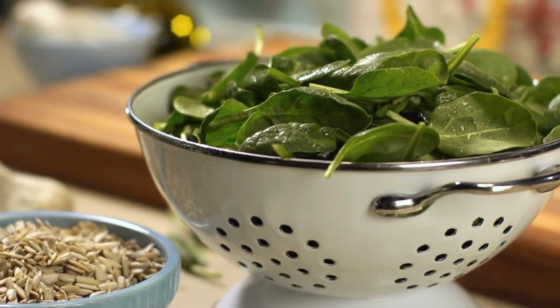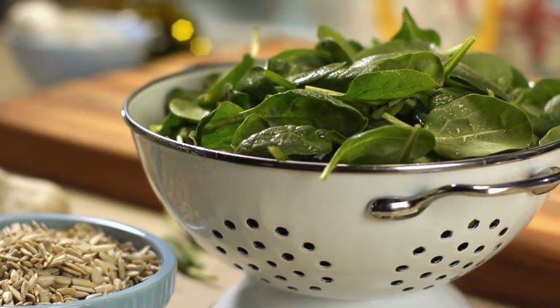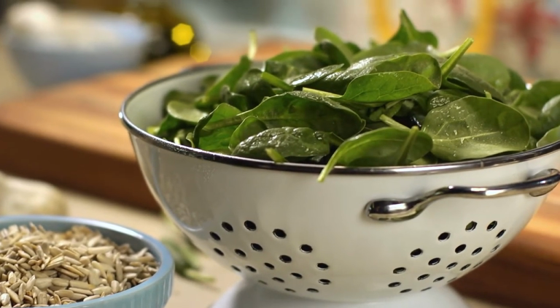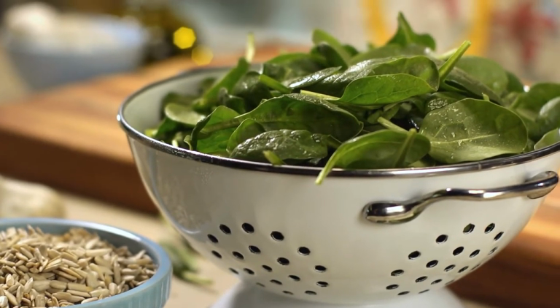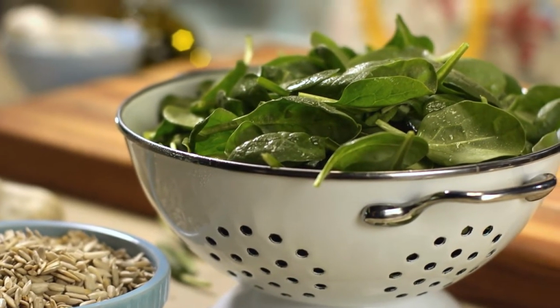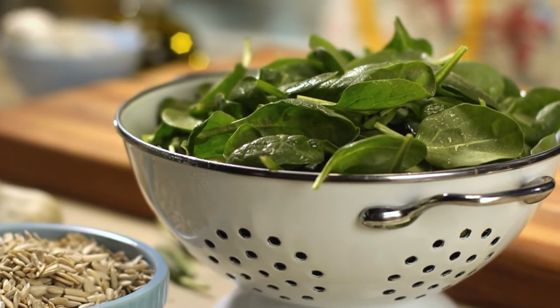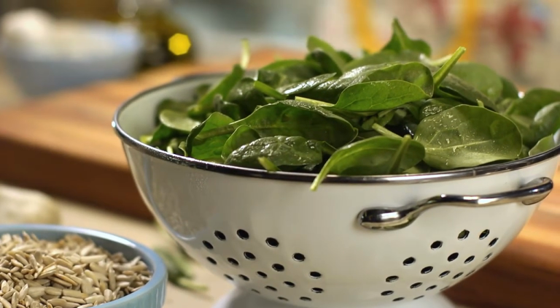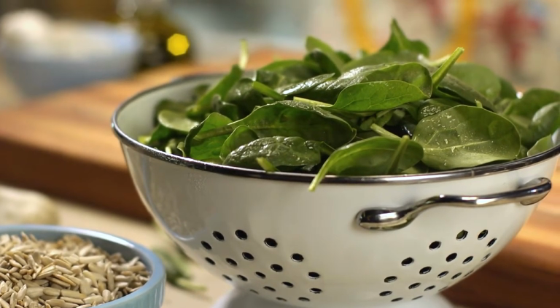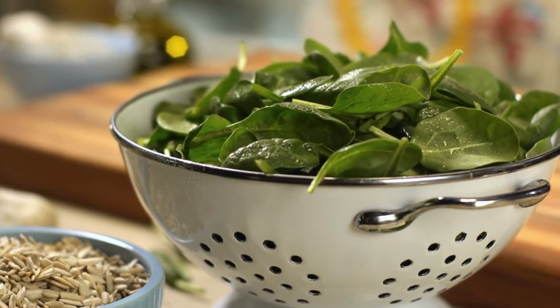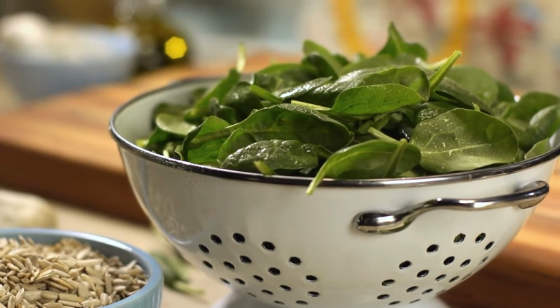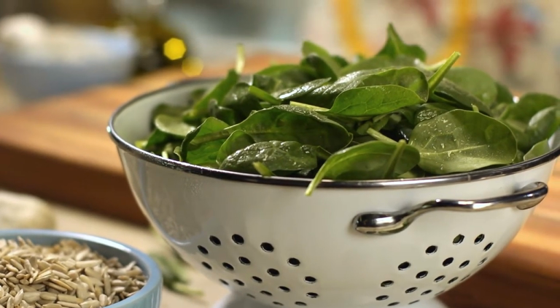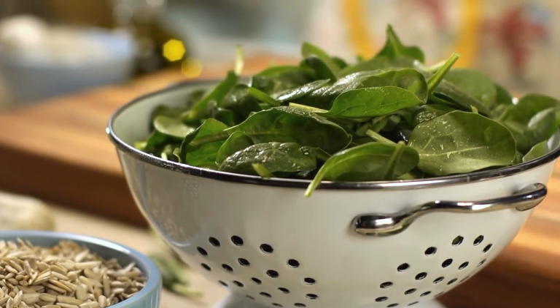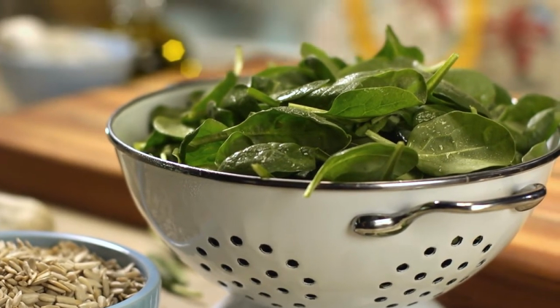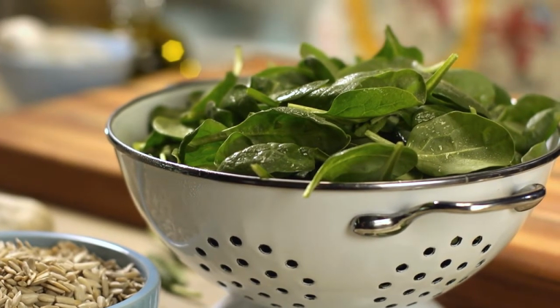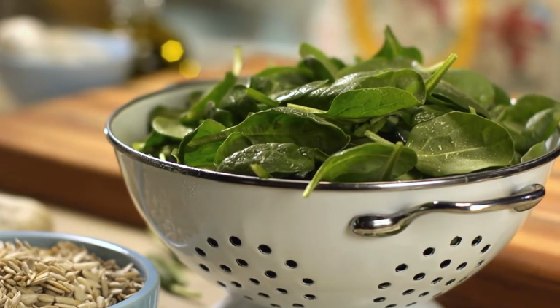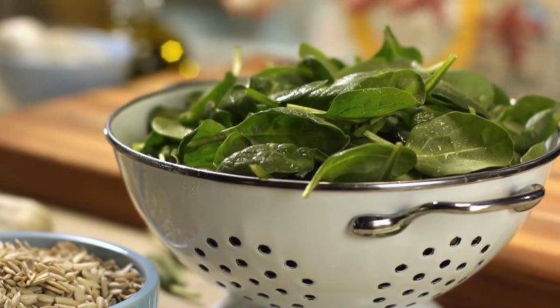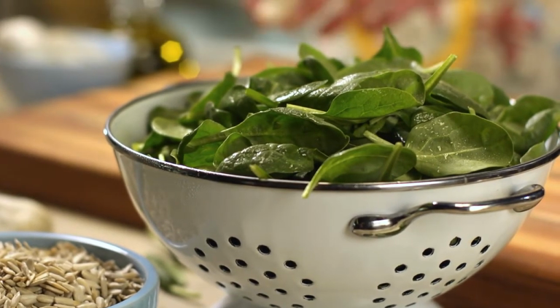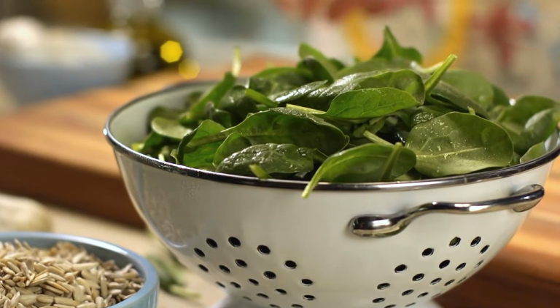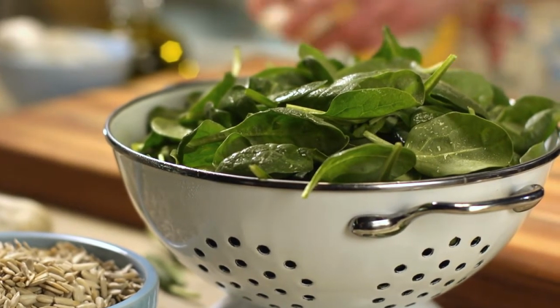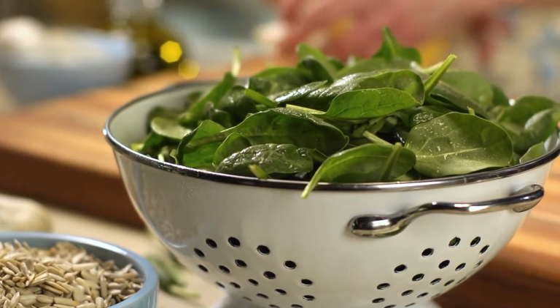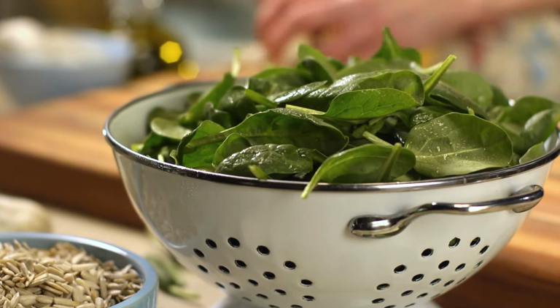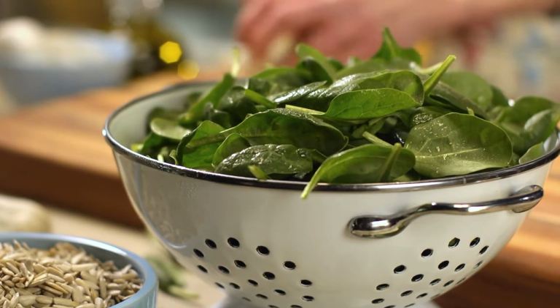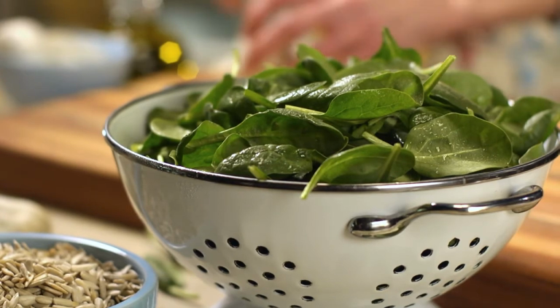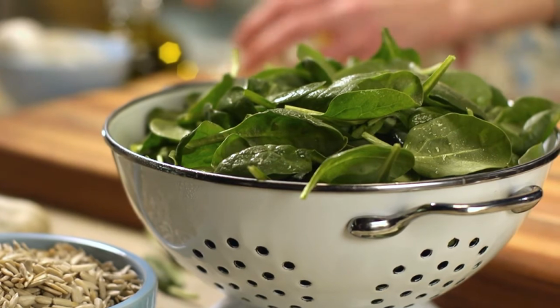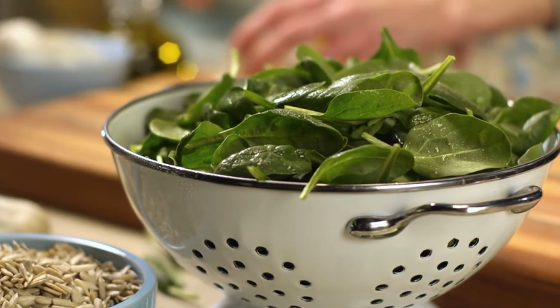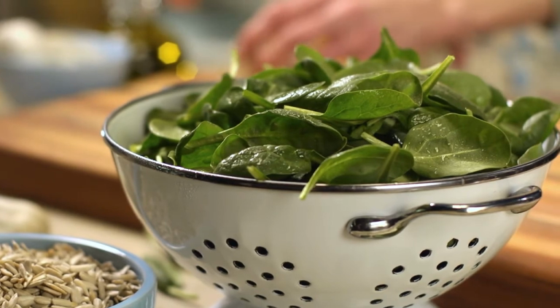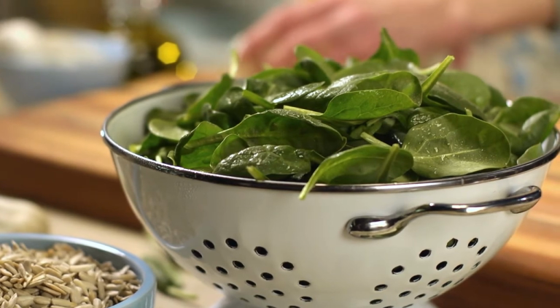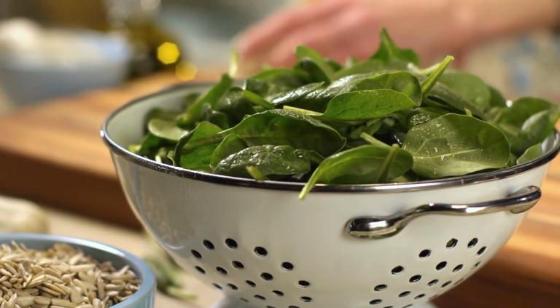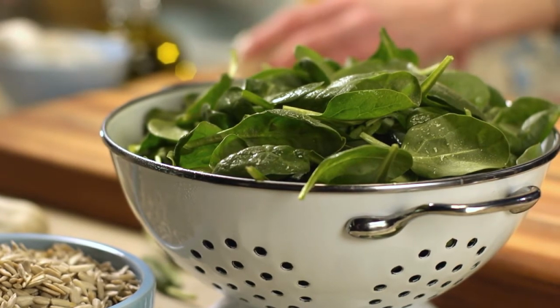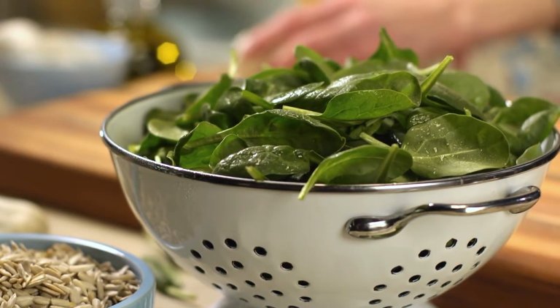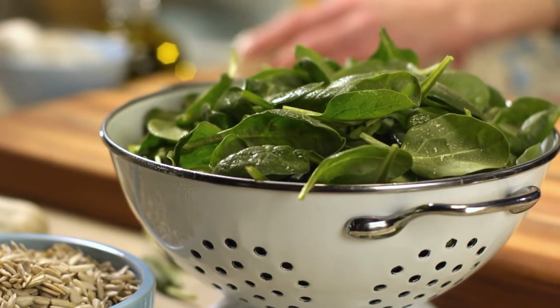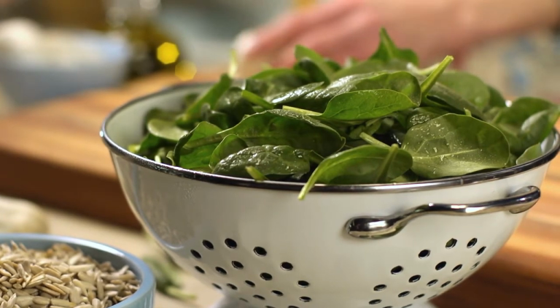Making a pesto with sunflower seeds and spinach is a nice twist on the classic basil version.